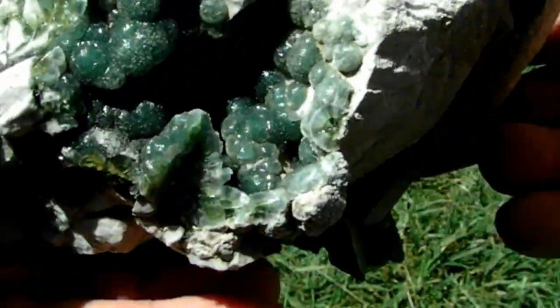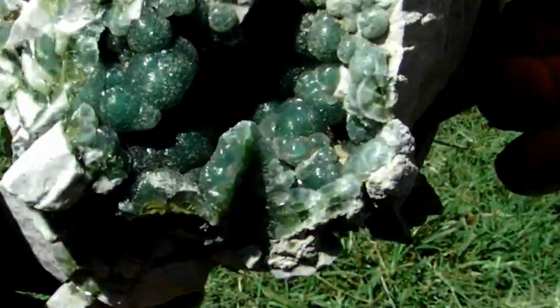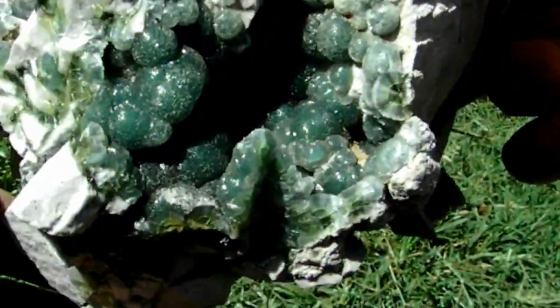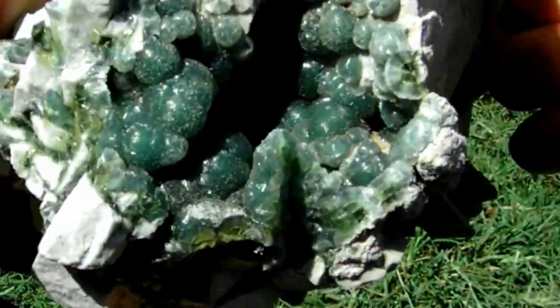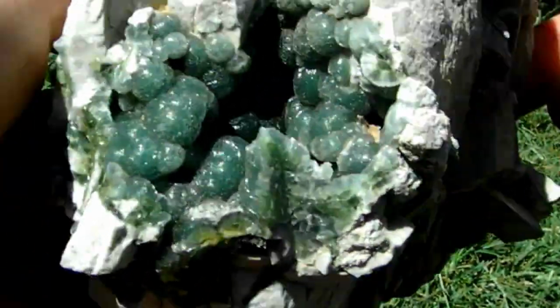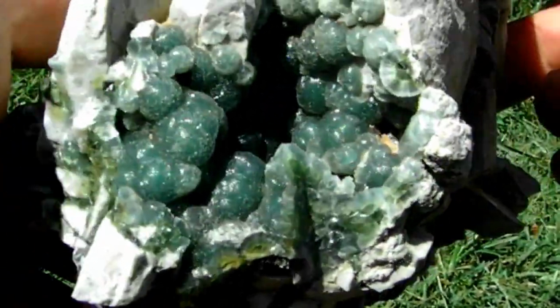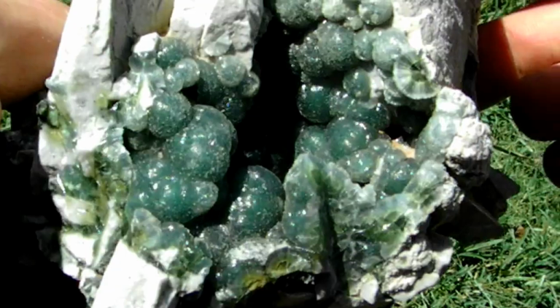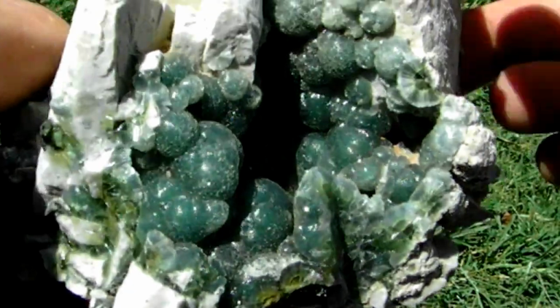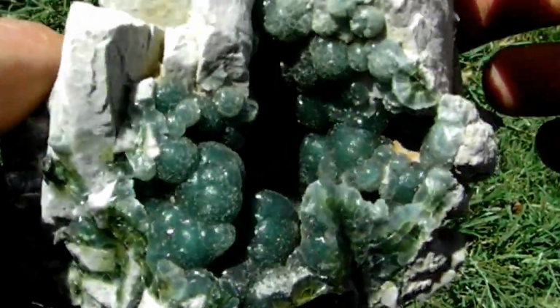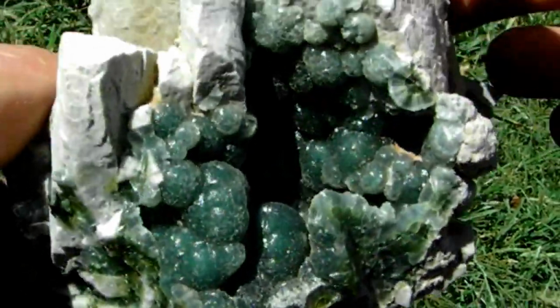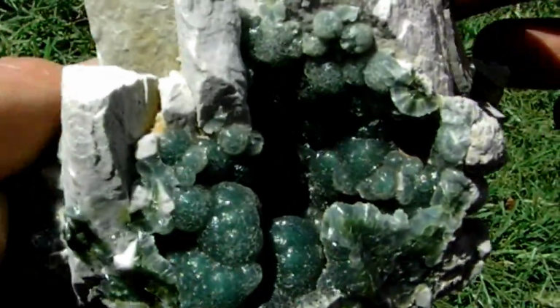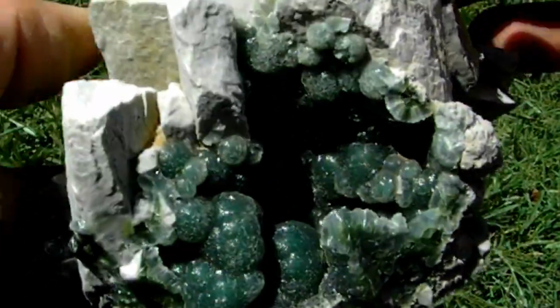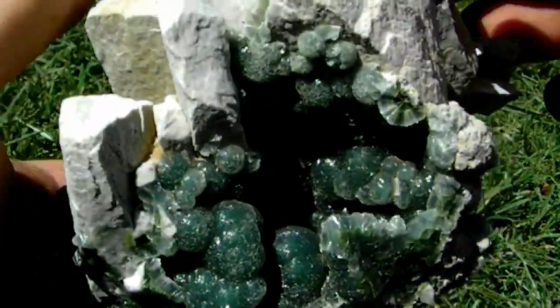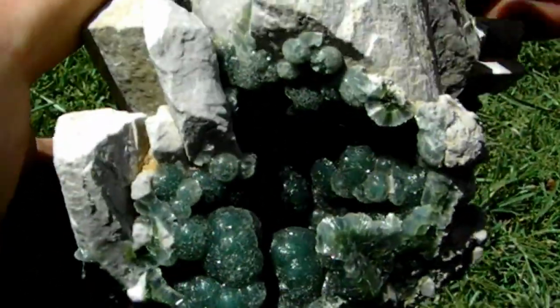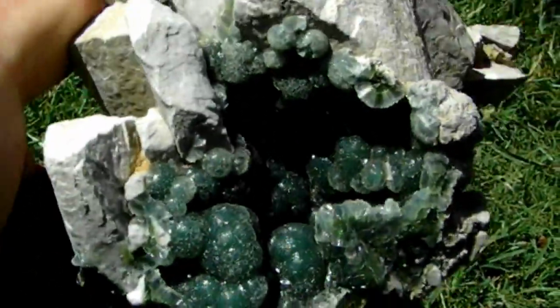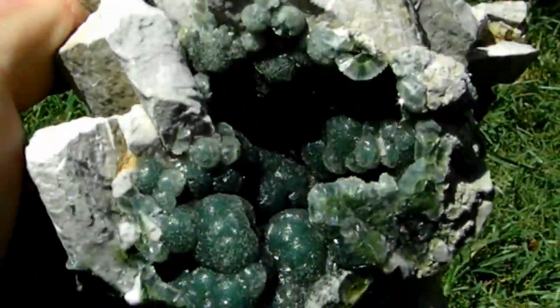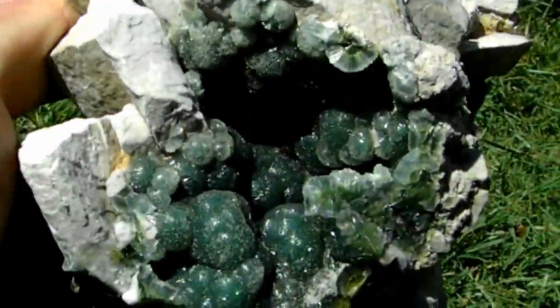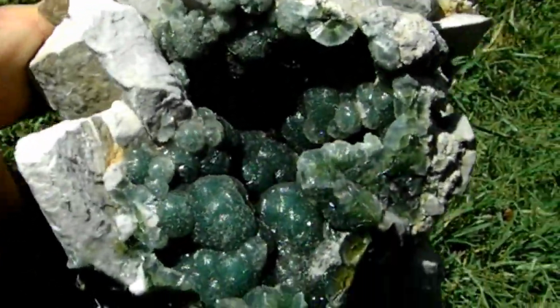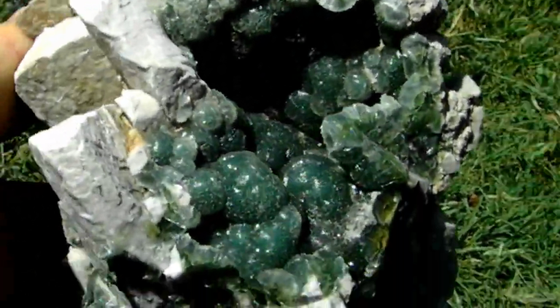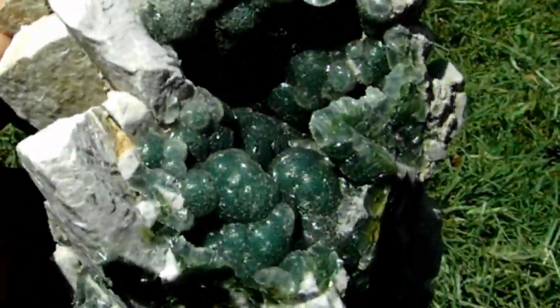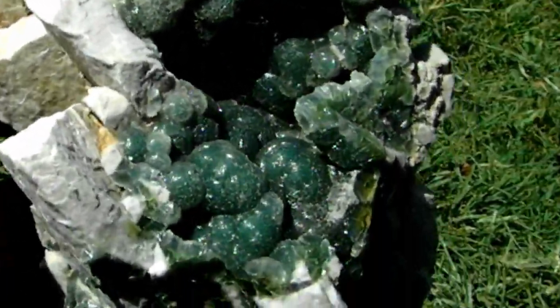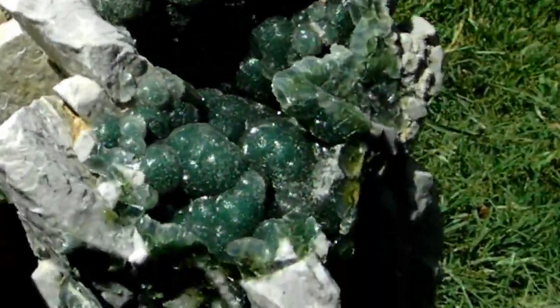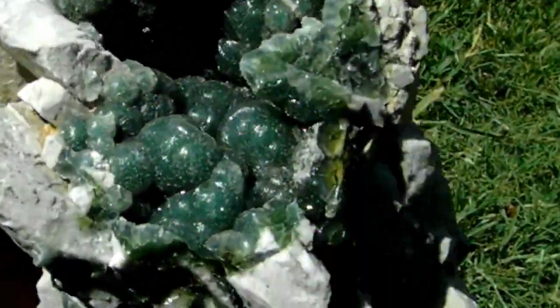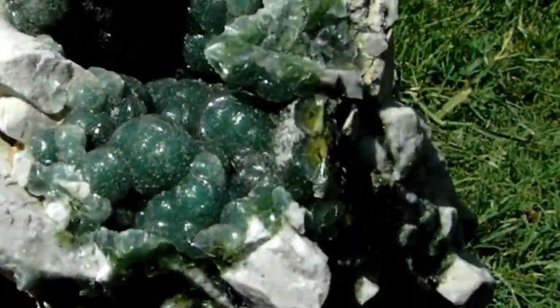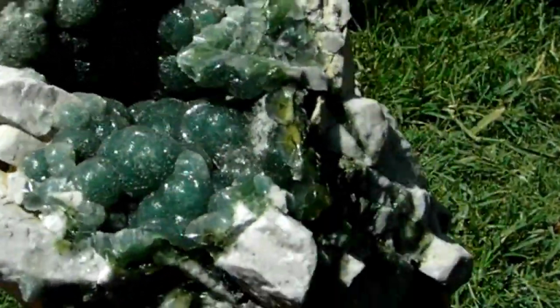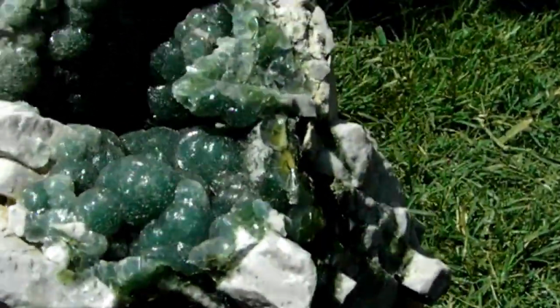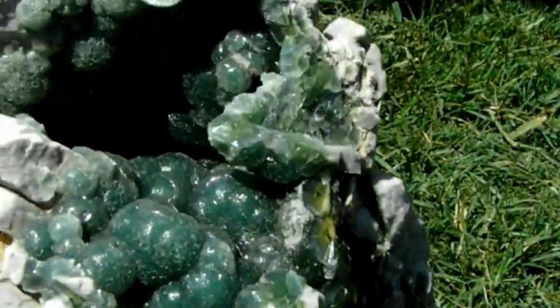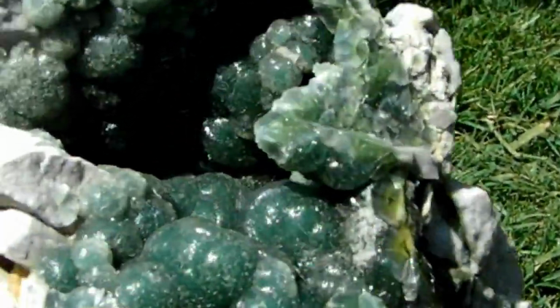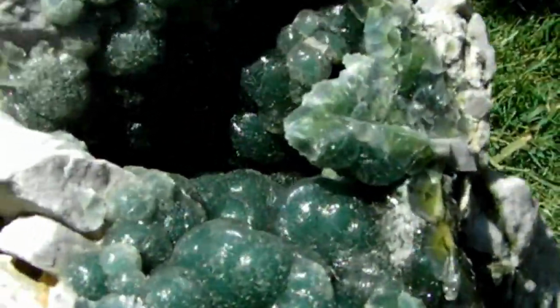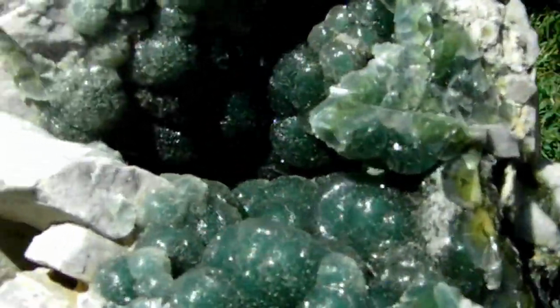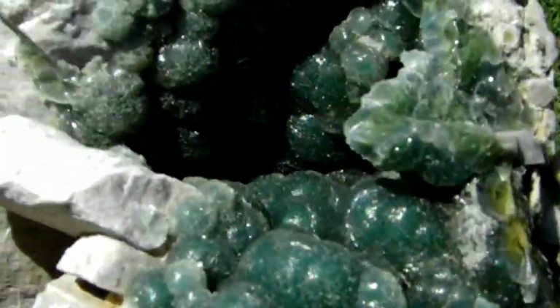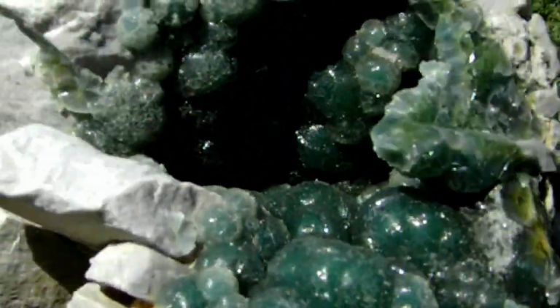The color of this one is exceptional. This is definitely a top collector specimen for sure.